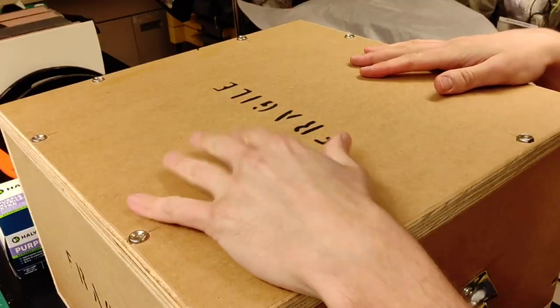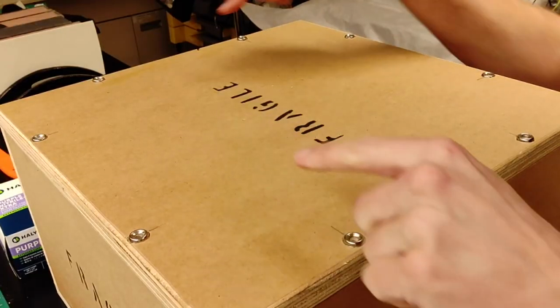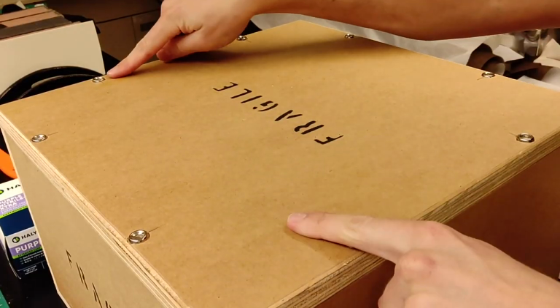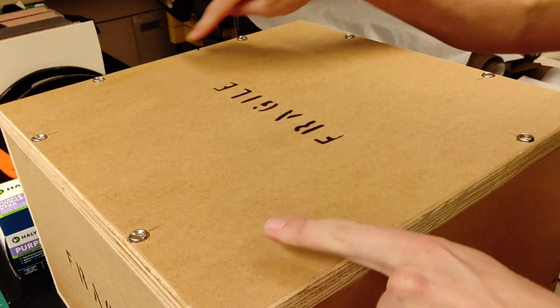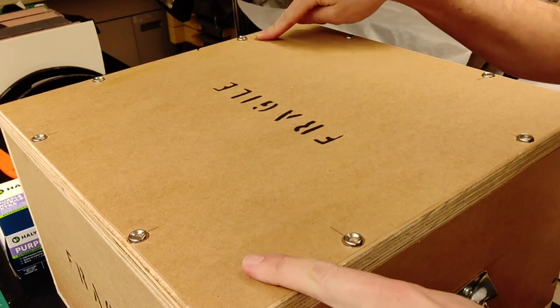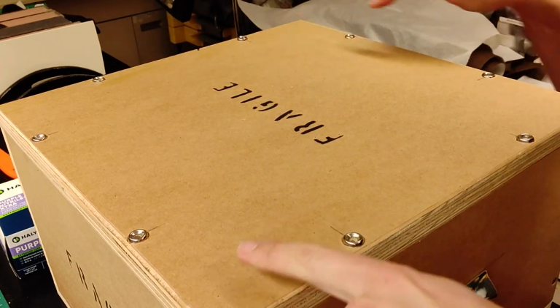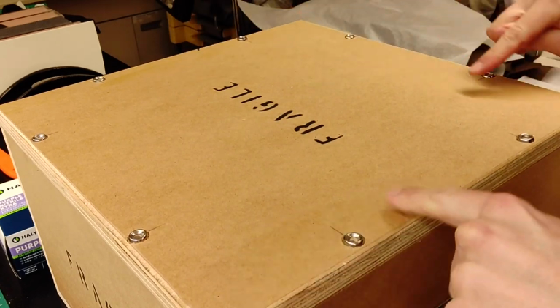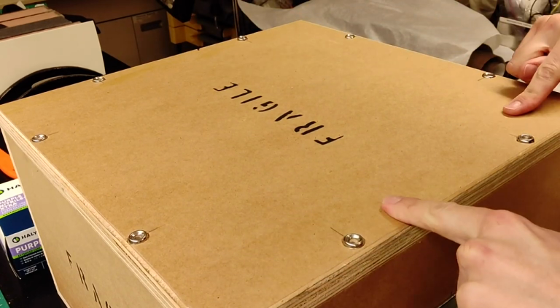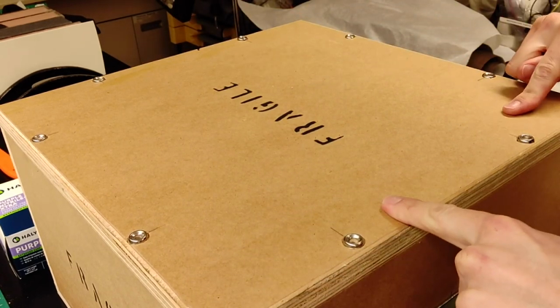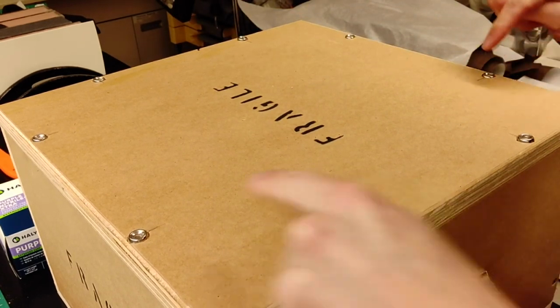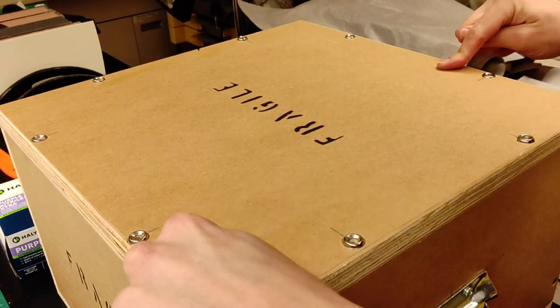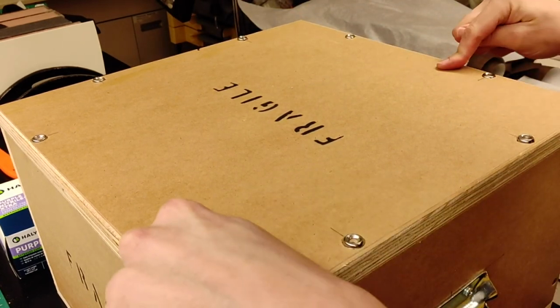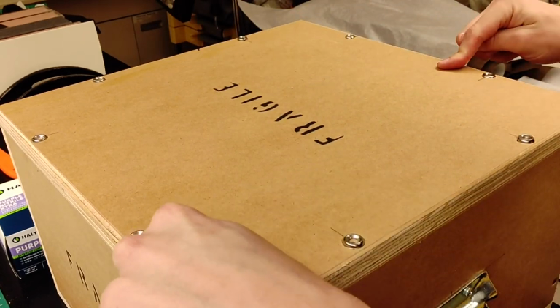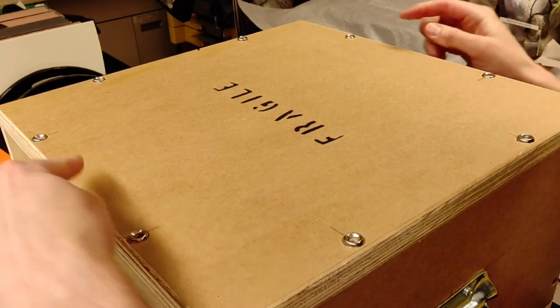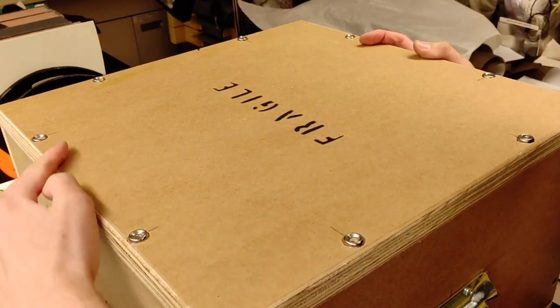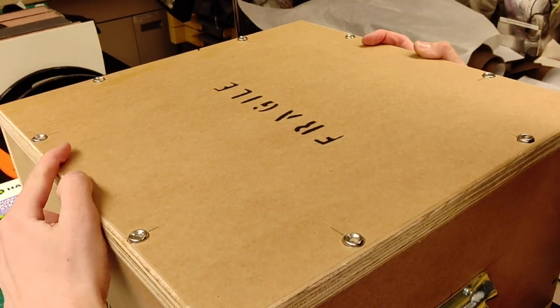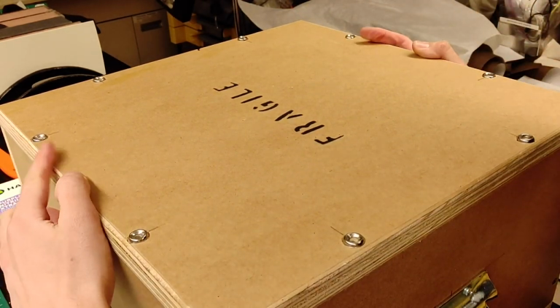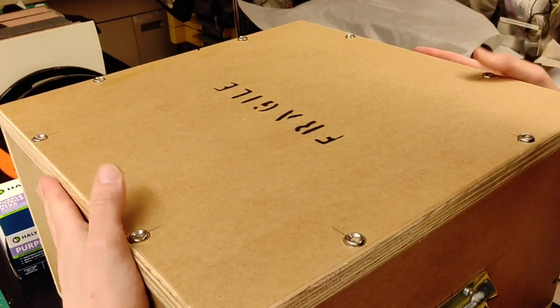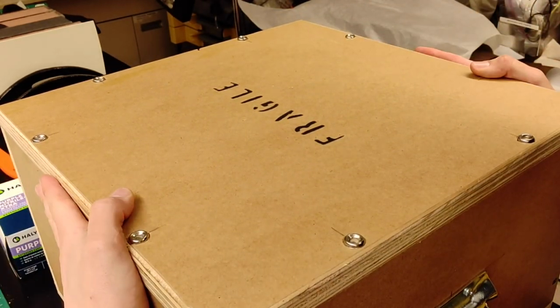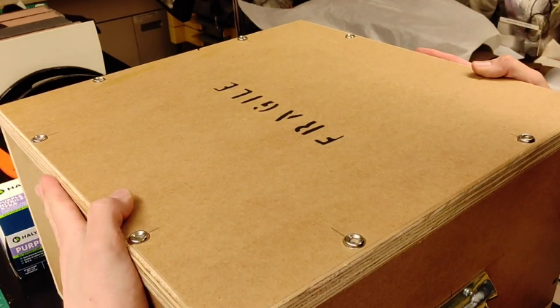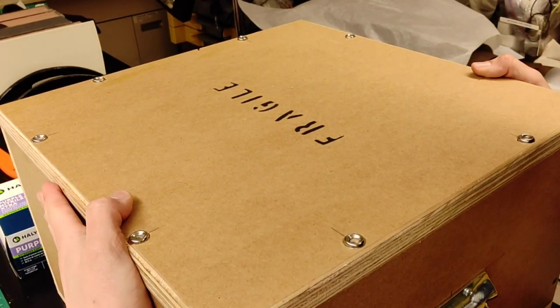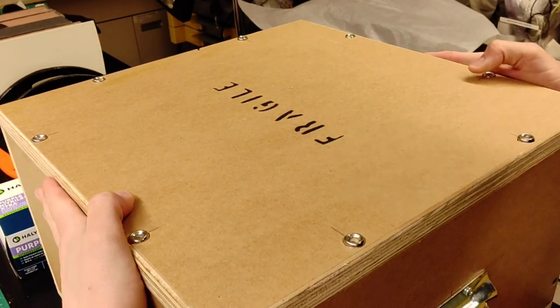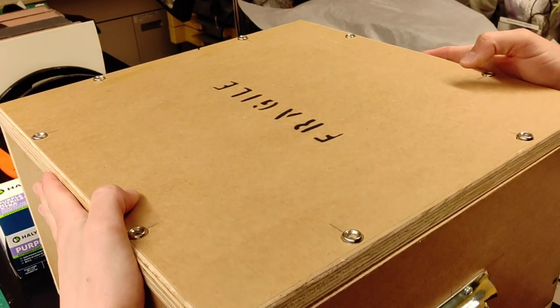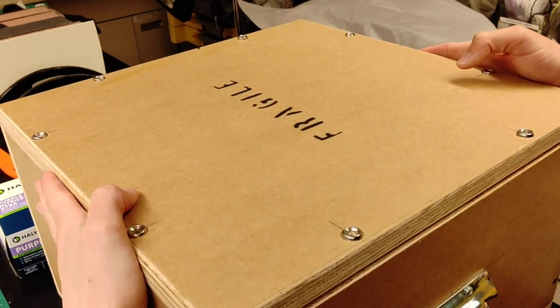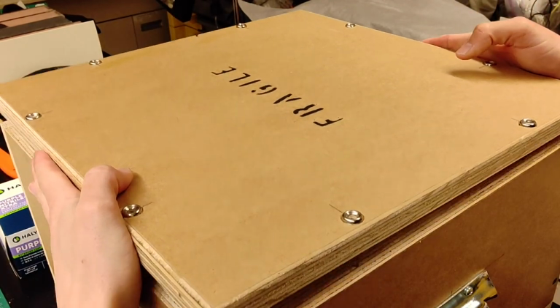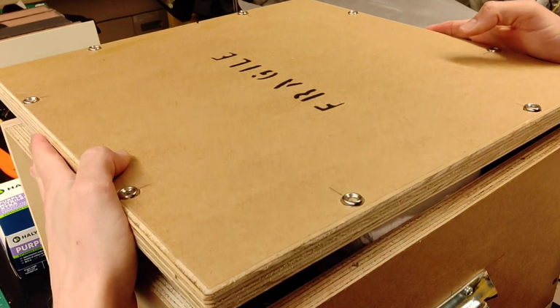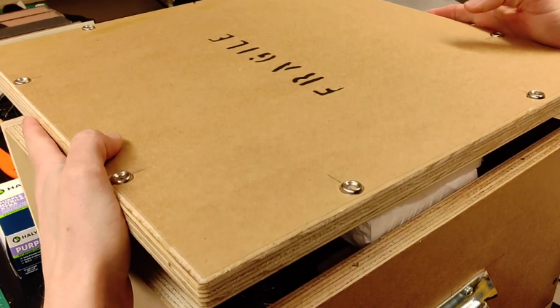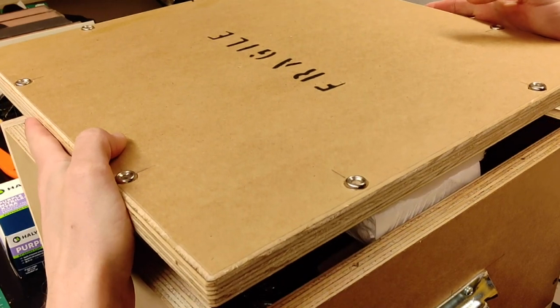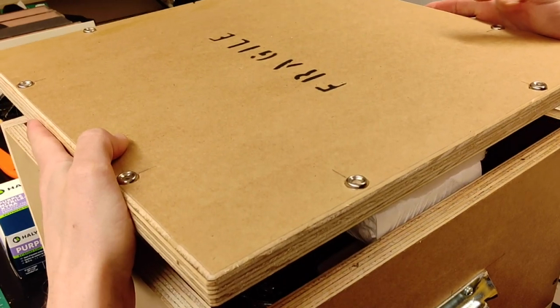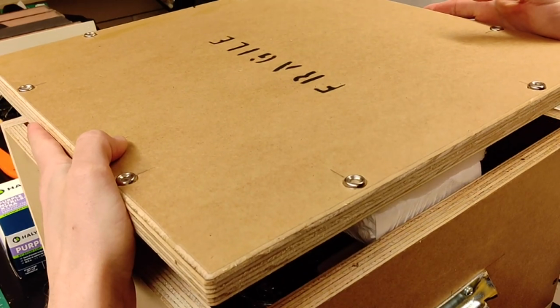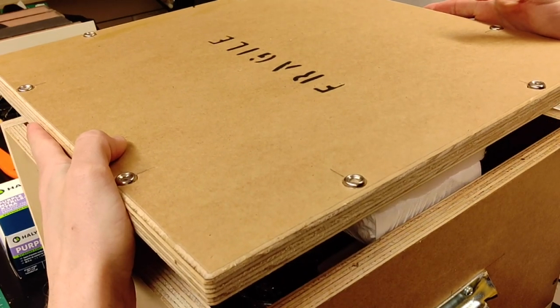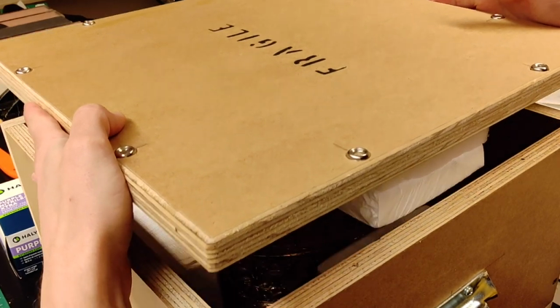Alright, so we've got all the screws taken out and now we just have to take the lid off. Are you all ready for the big reveal? Alright, get ready.